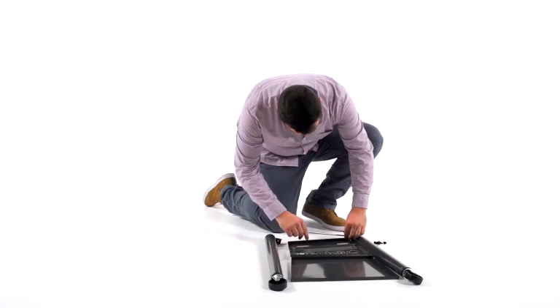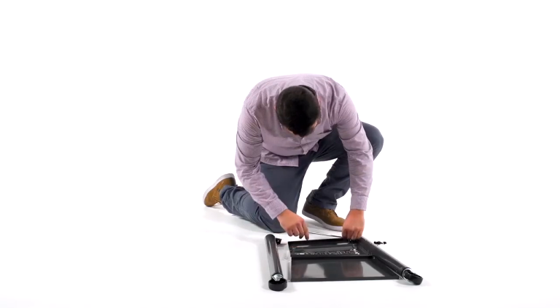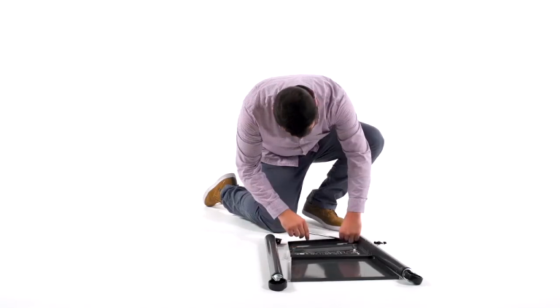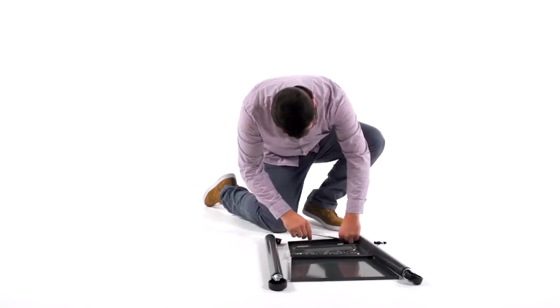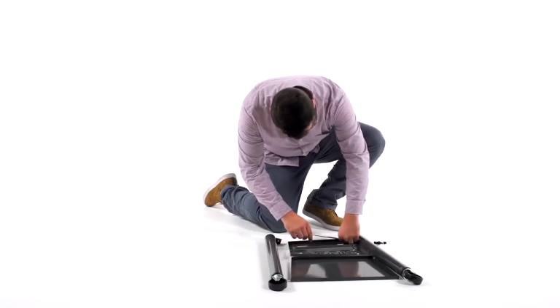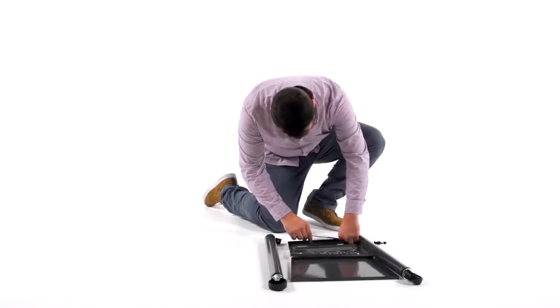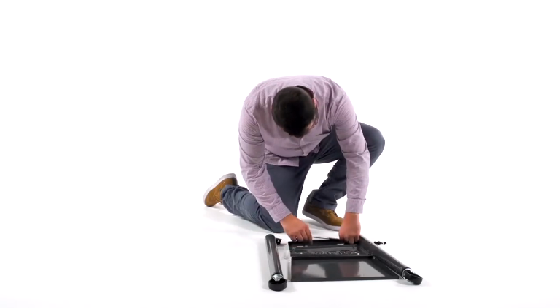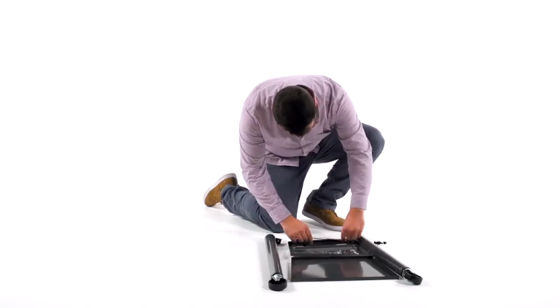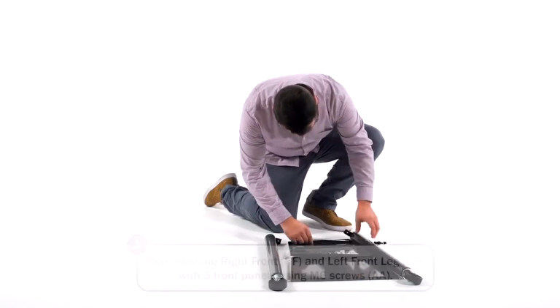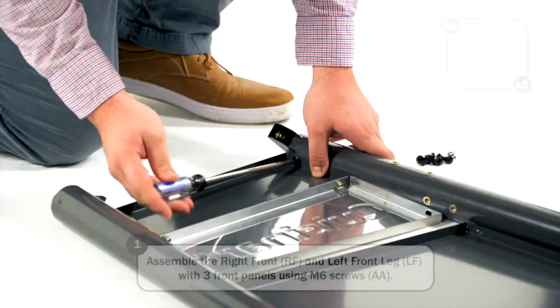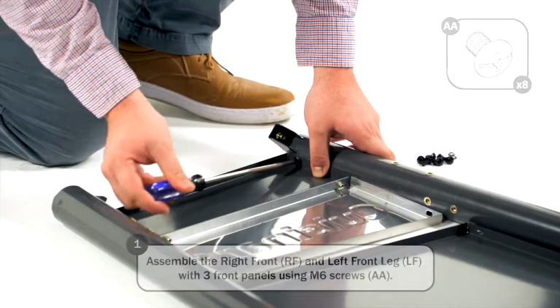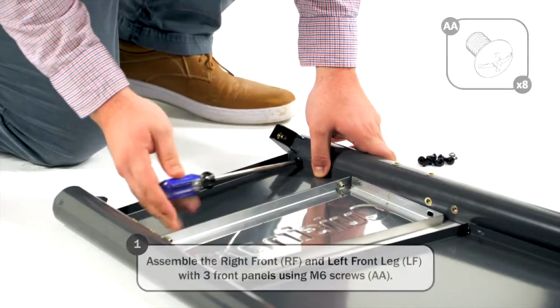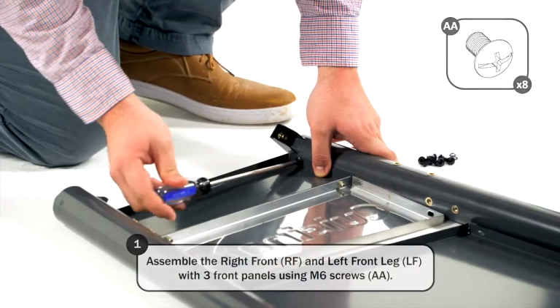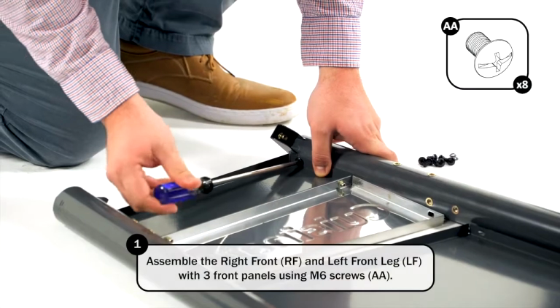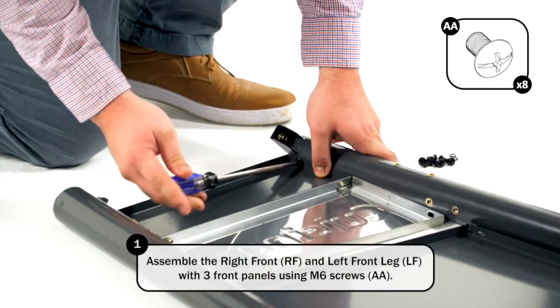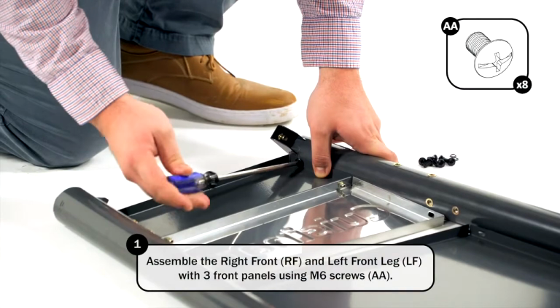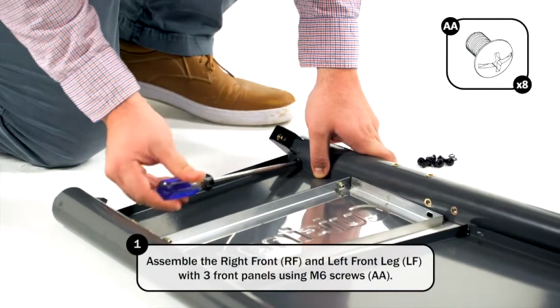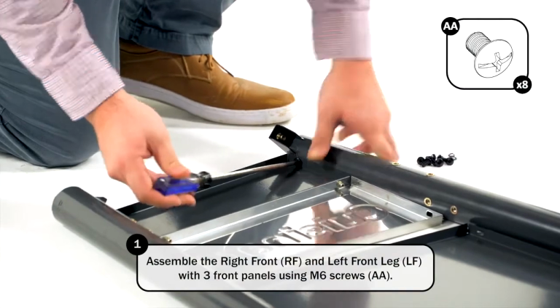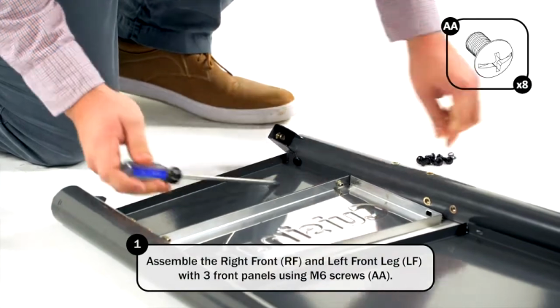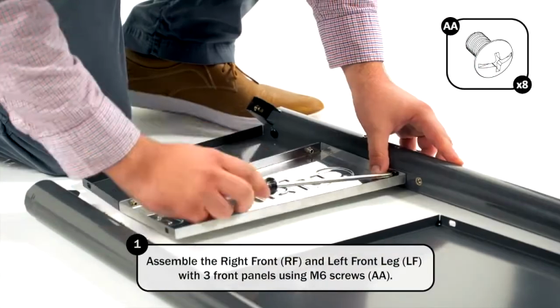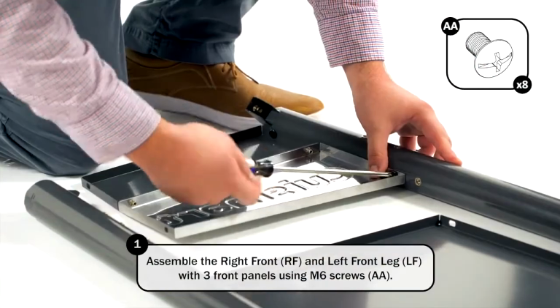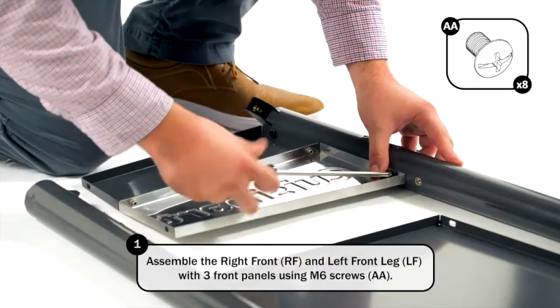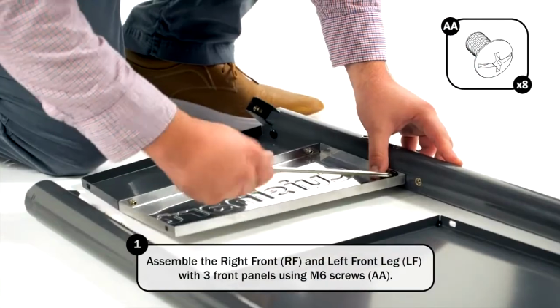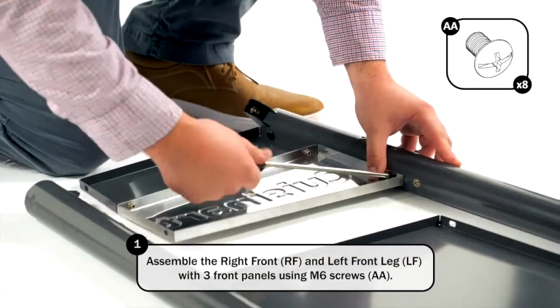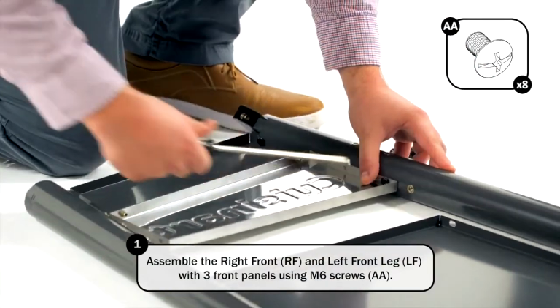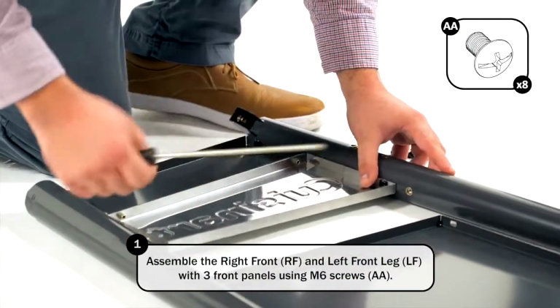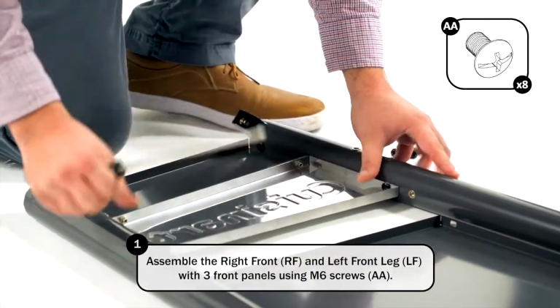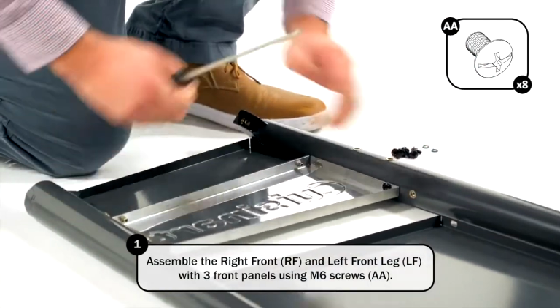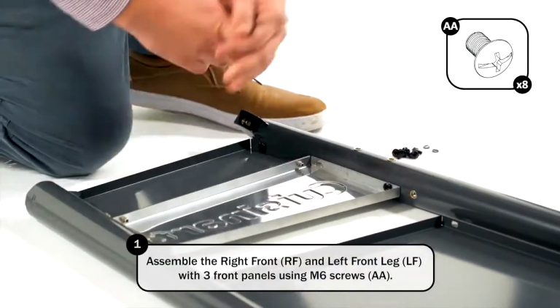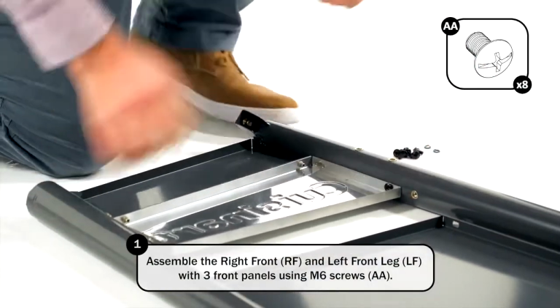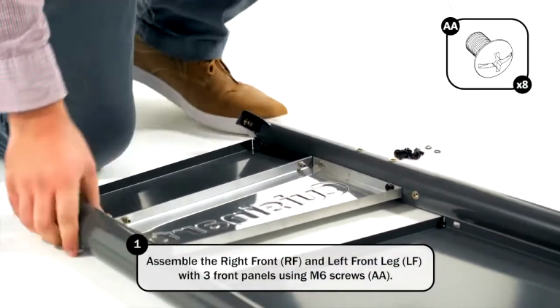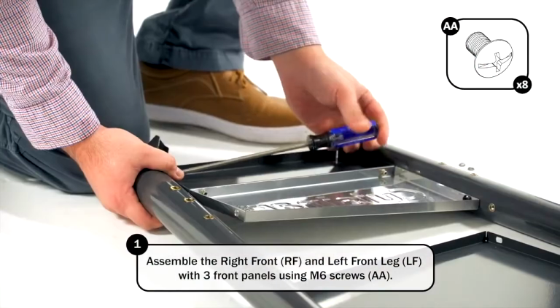Assemble the right front leg and left front leg with three front panels using the M6 screws.